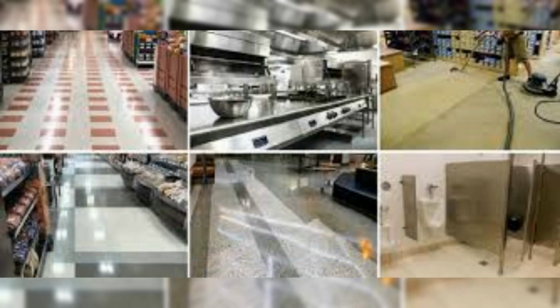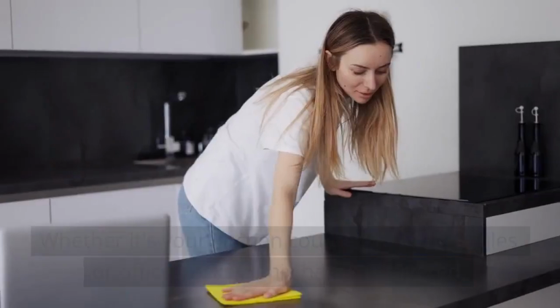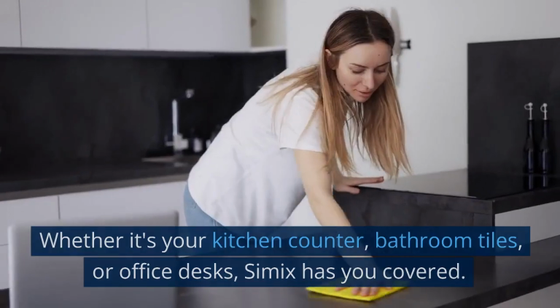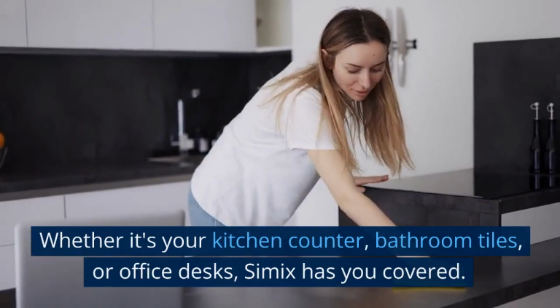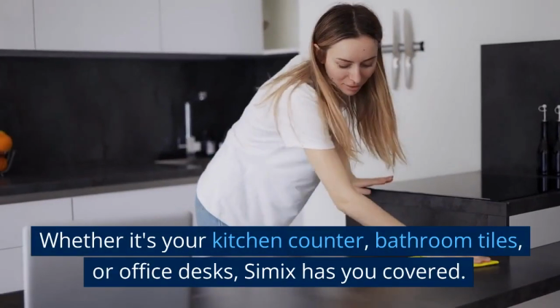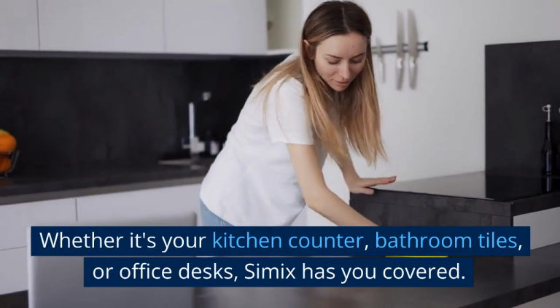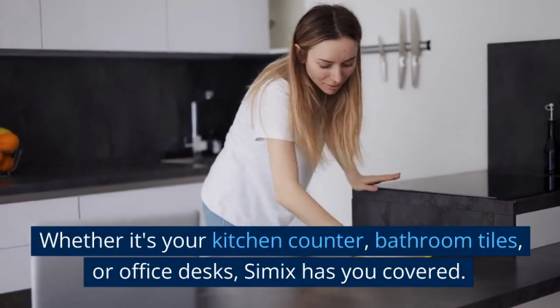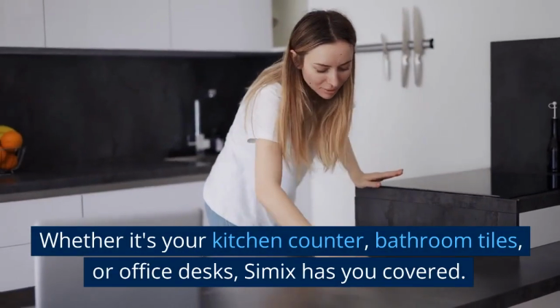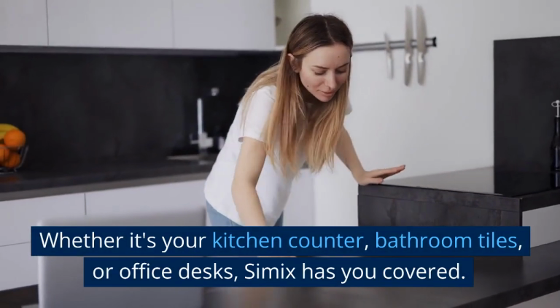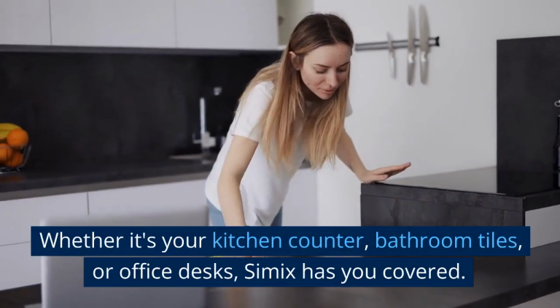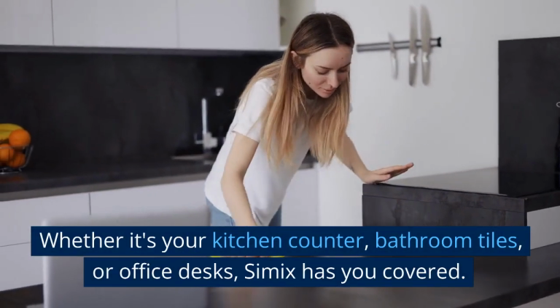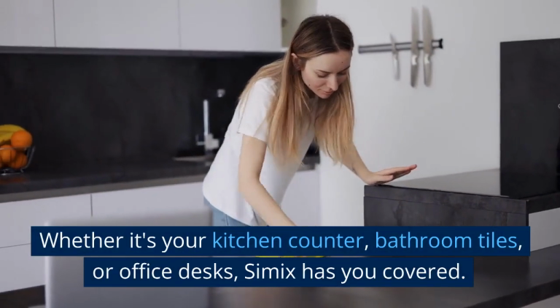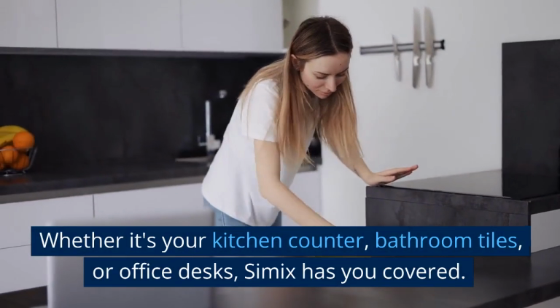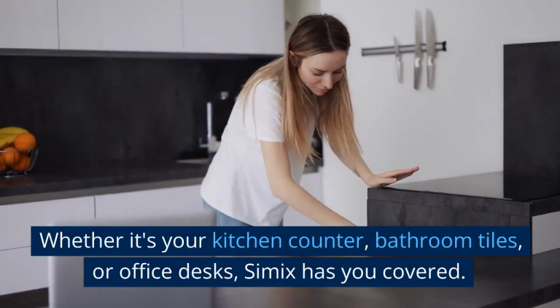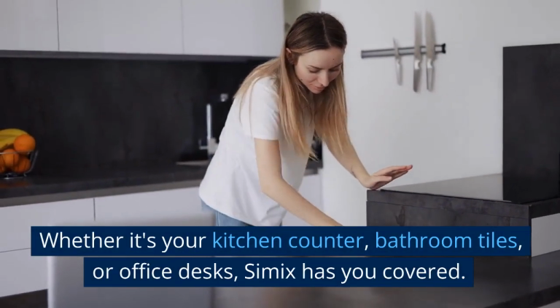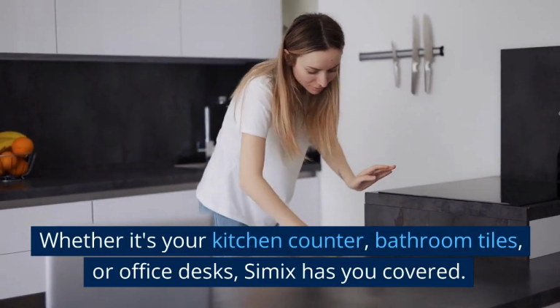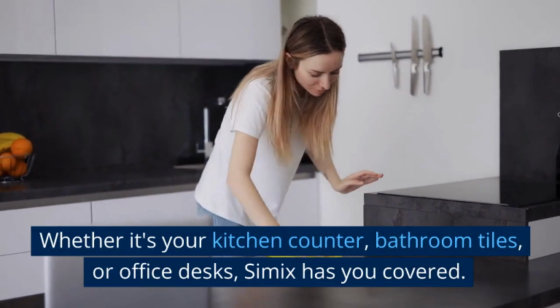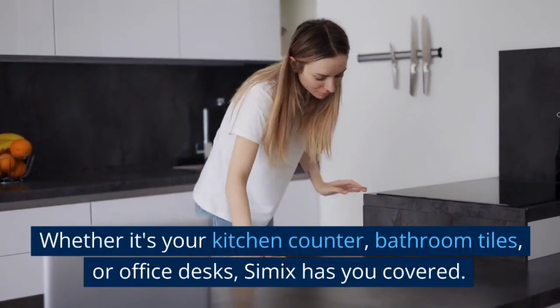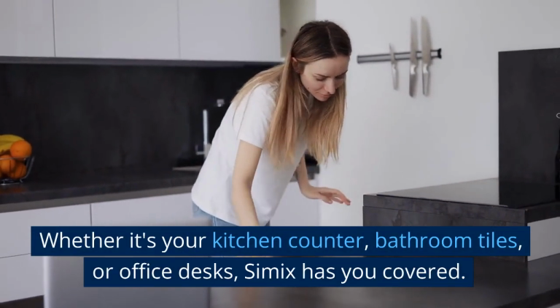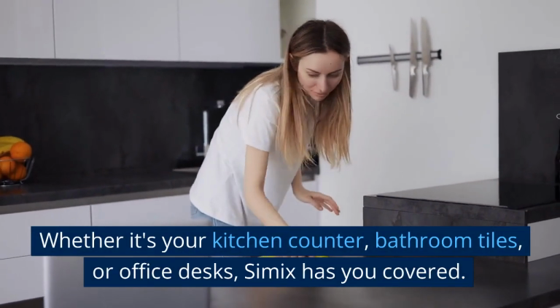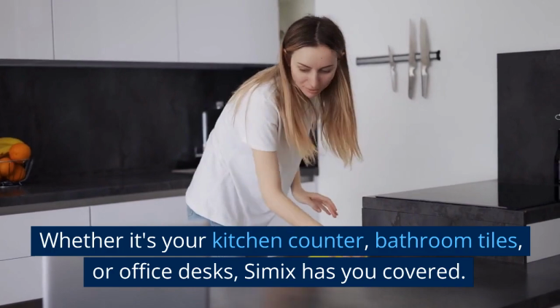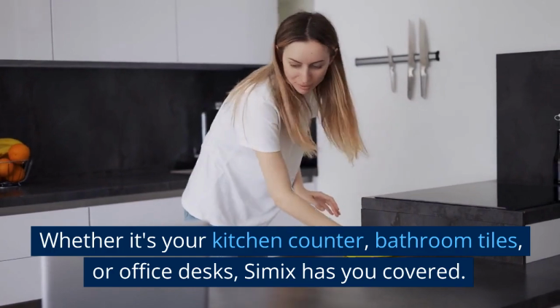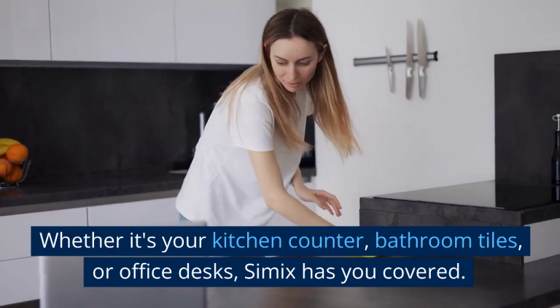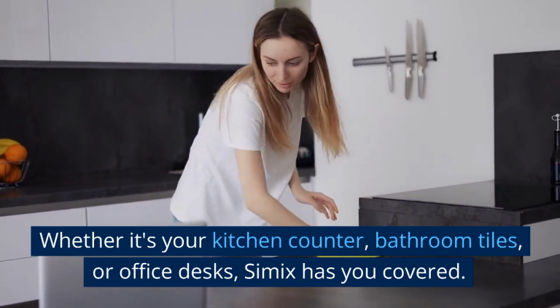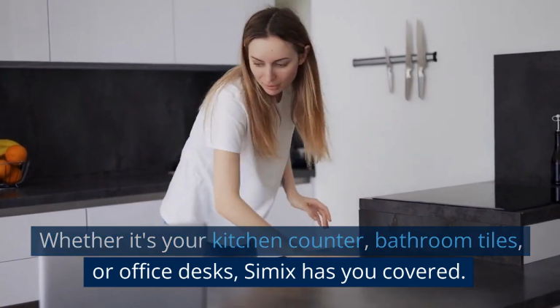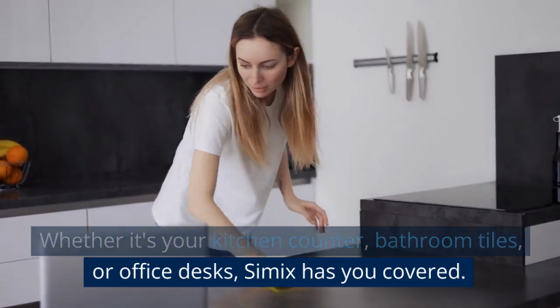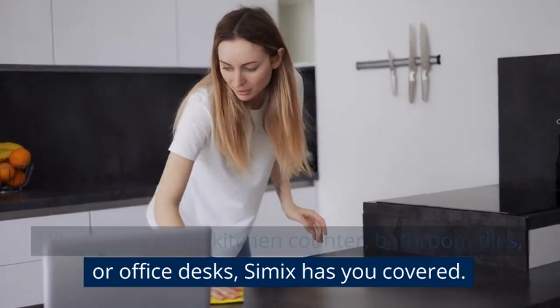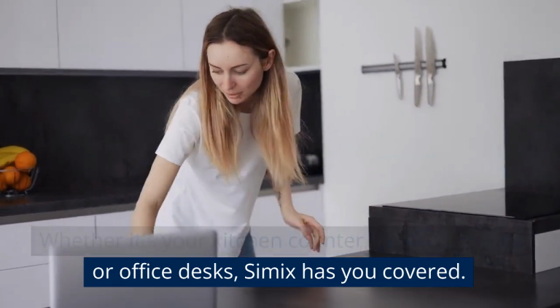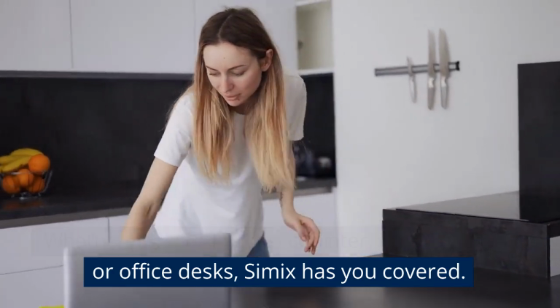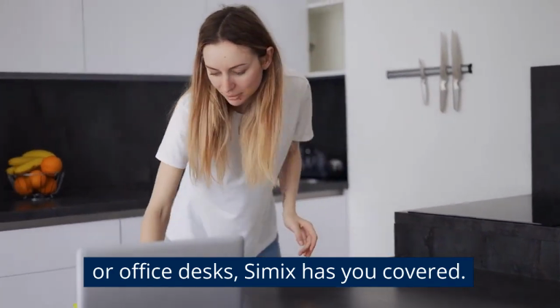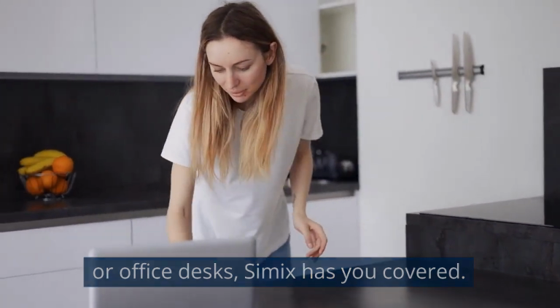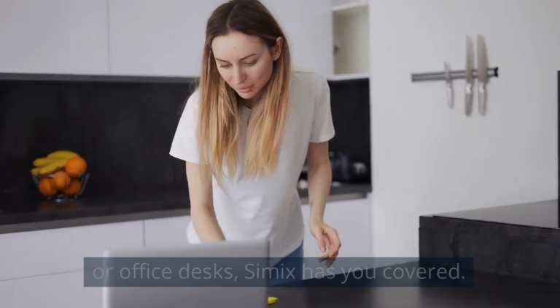Whether it's your kitchen counter, bathroom tiles, or office desks, CEMIX has you covered.